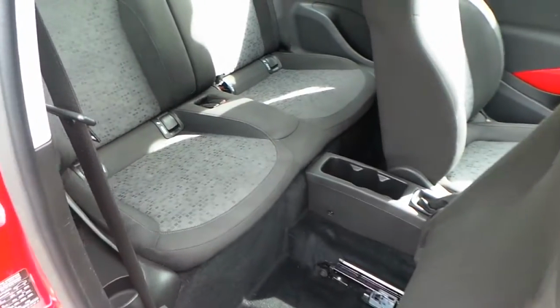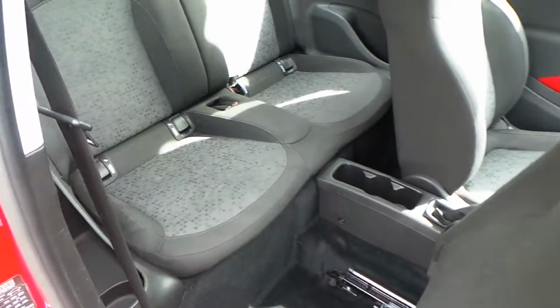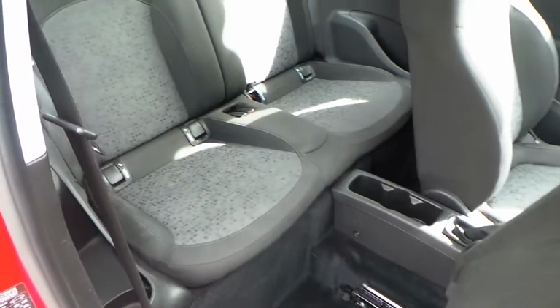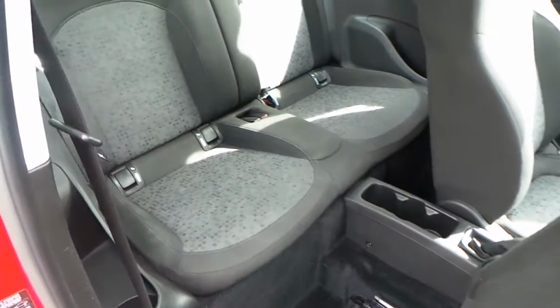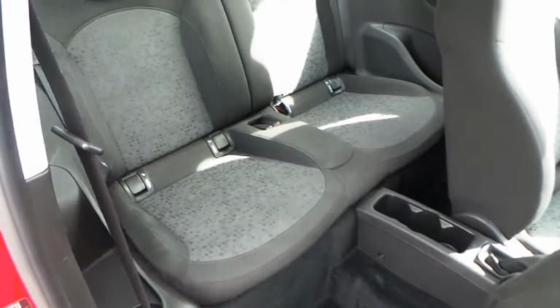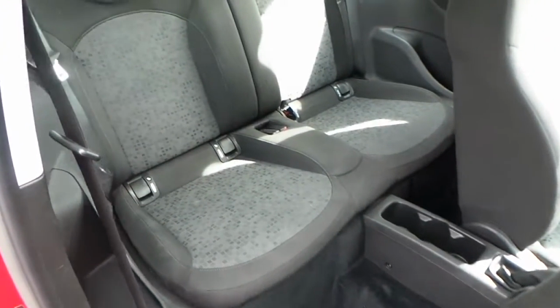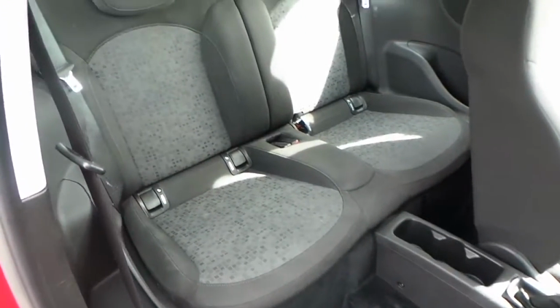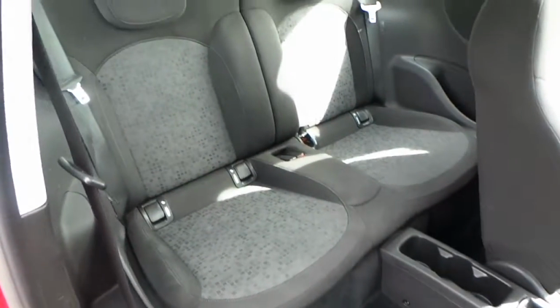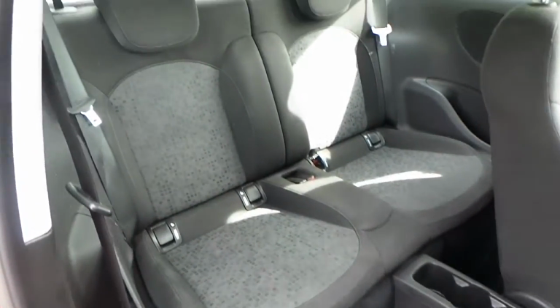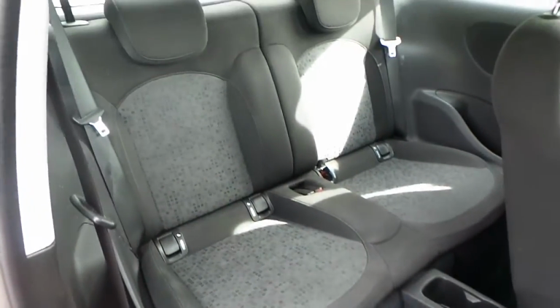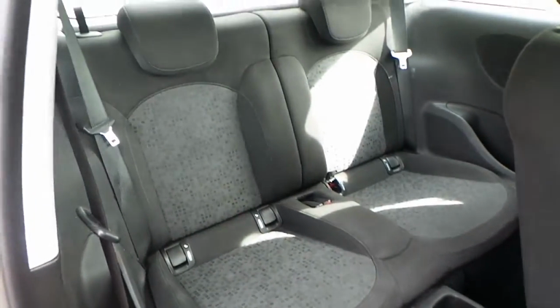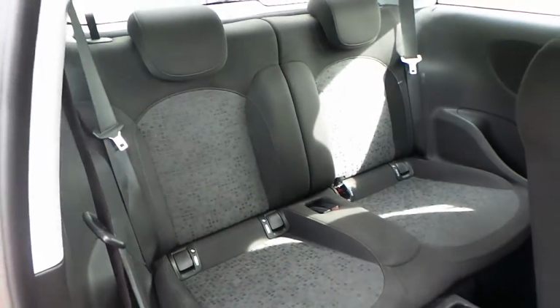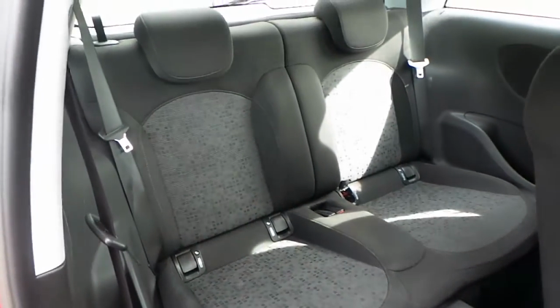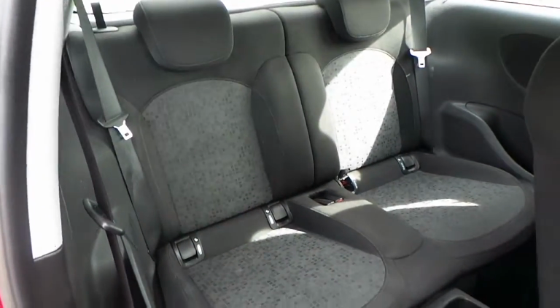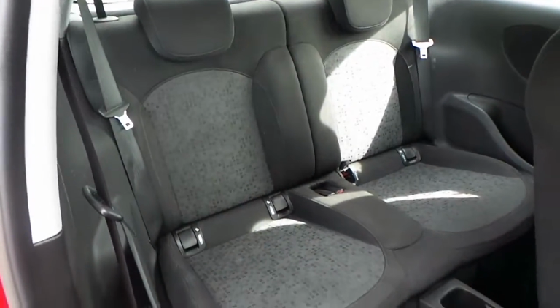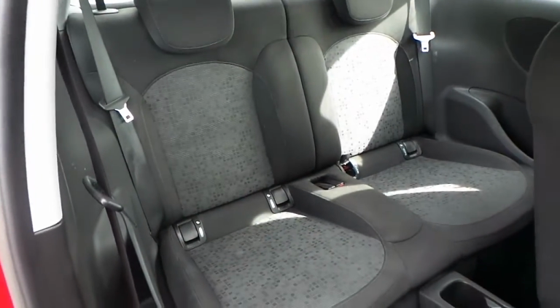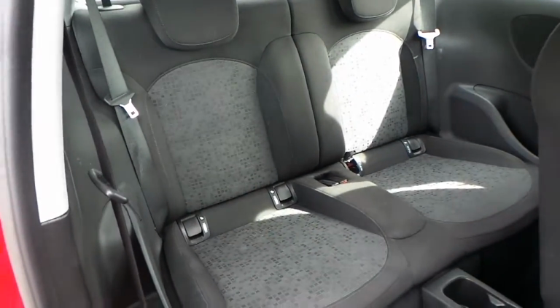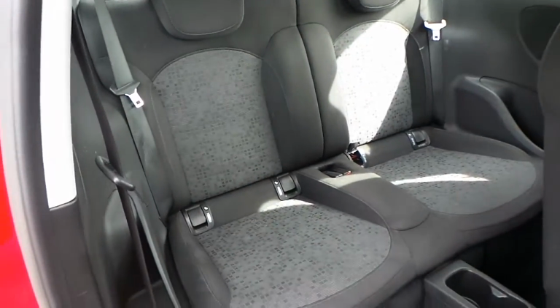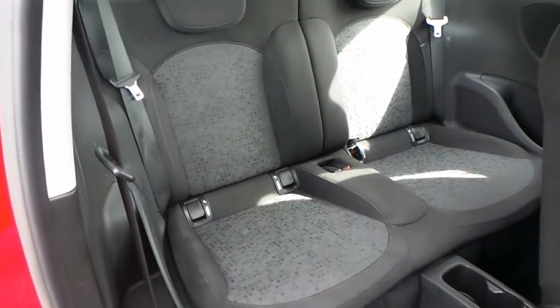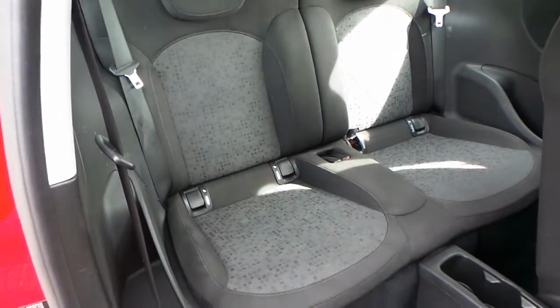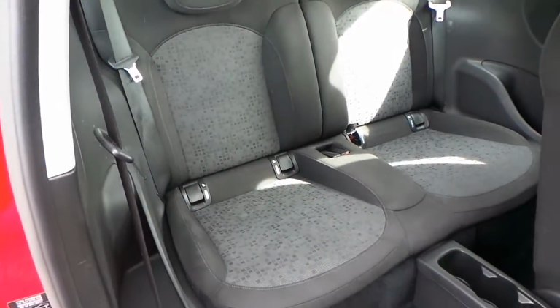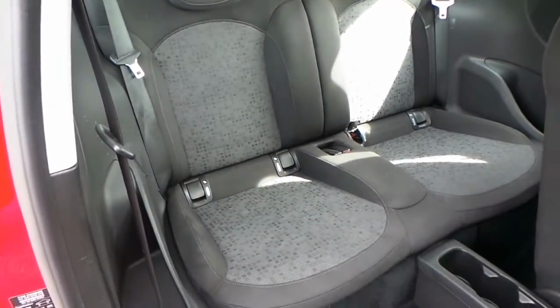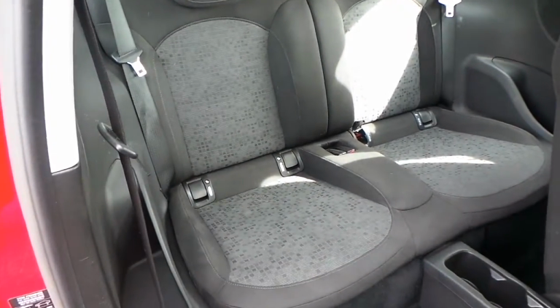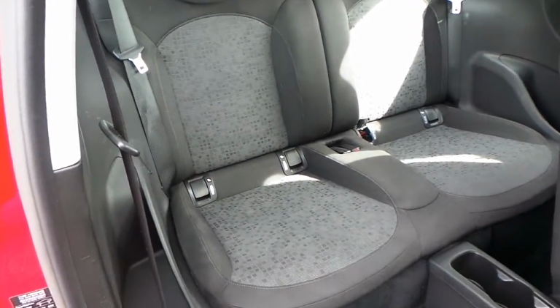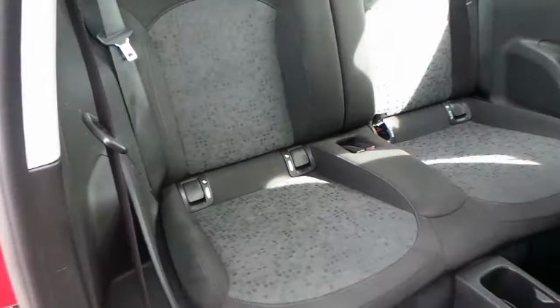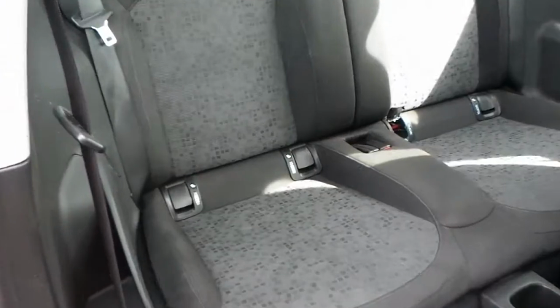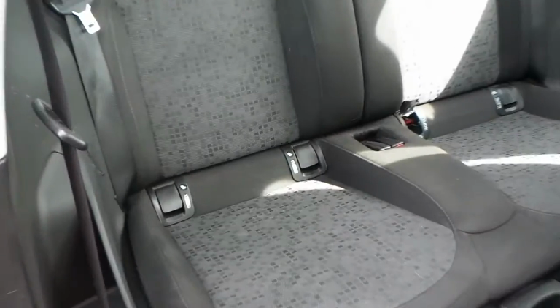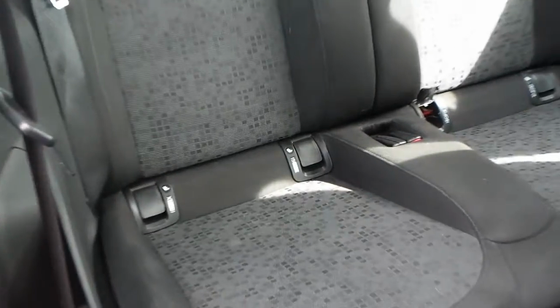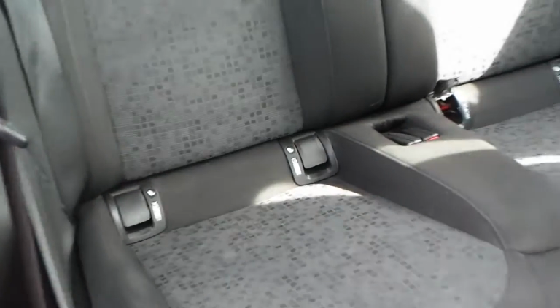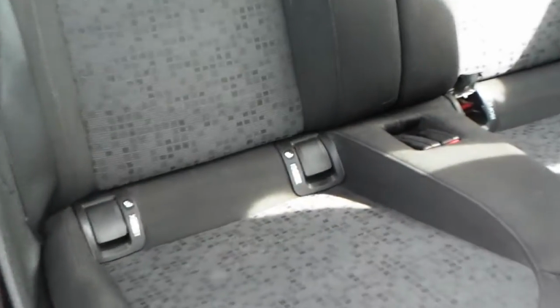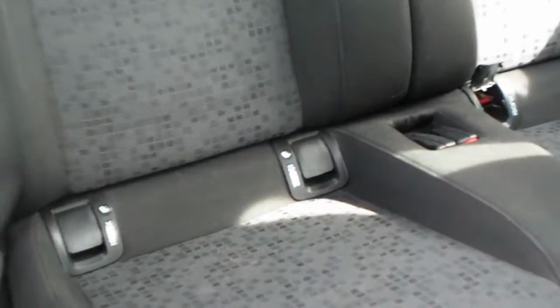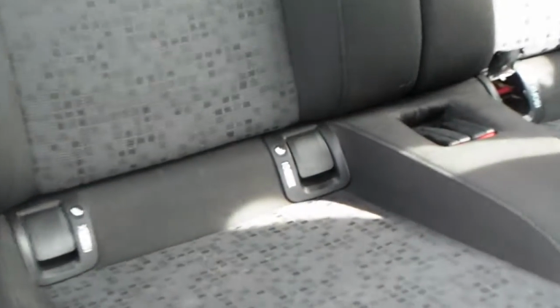The interior is finished in grey cloth, with seating for four, and it's also equipped with ISOFIX seating points.